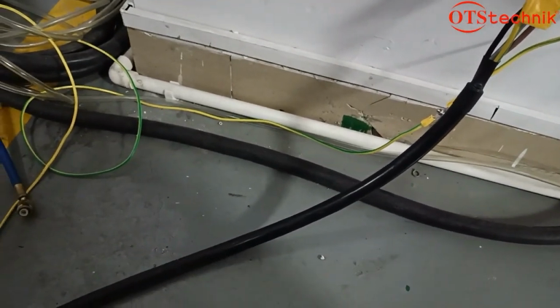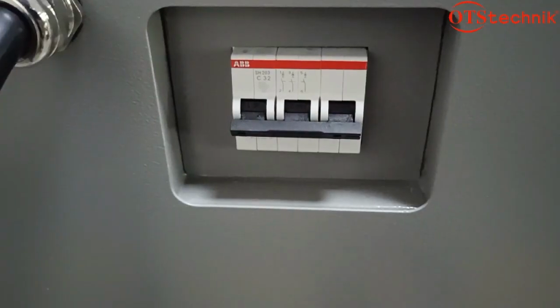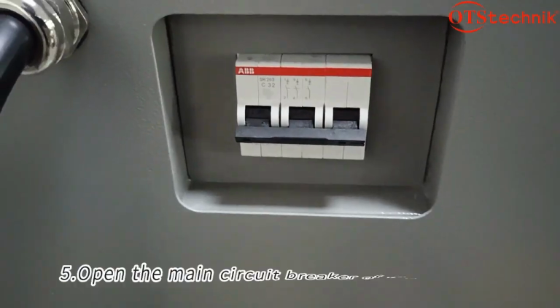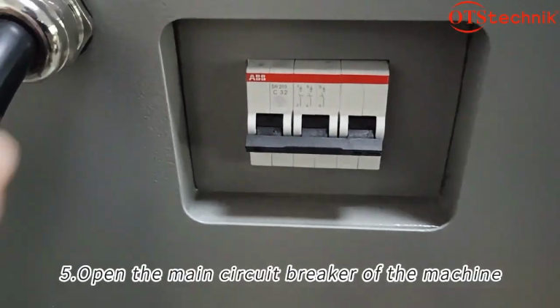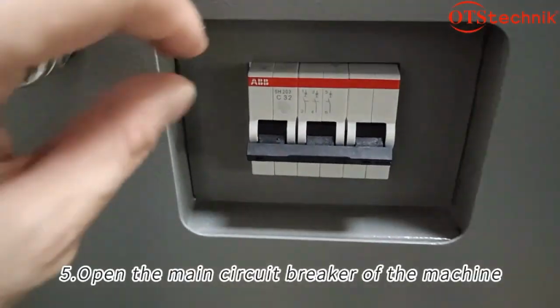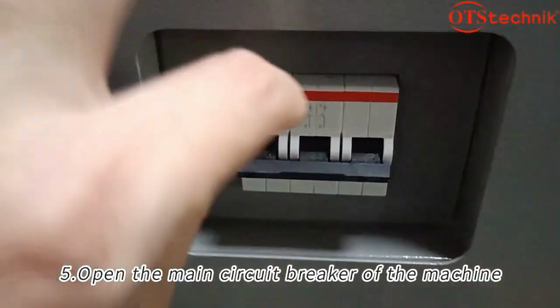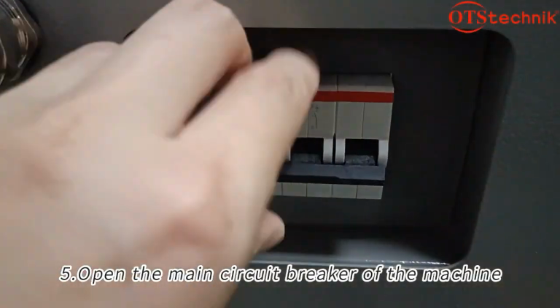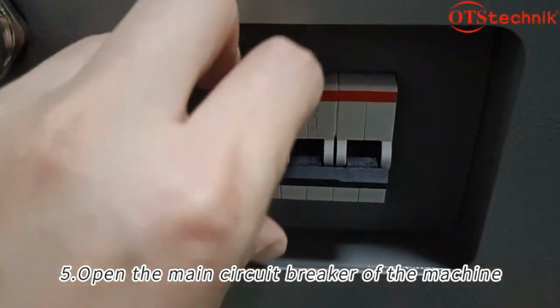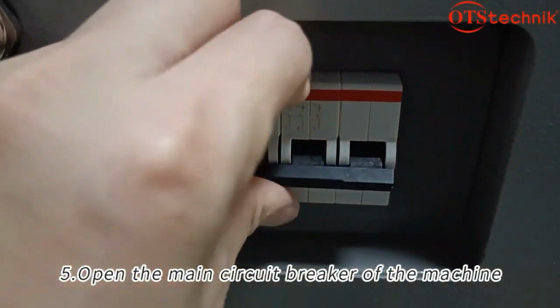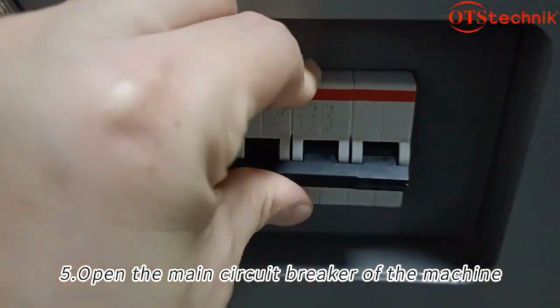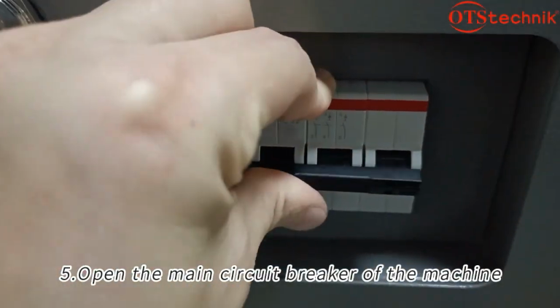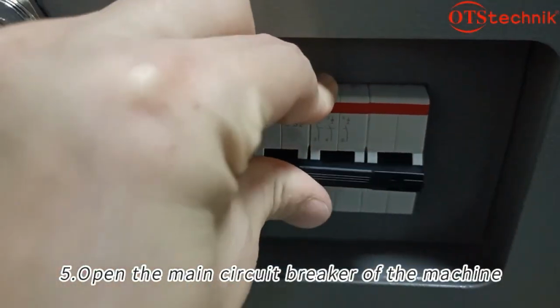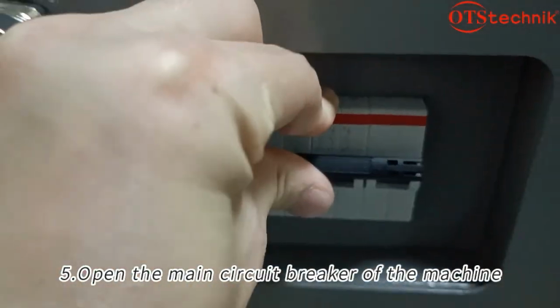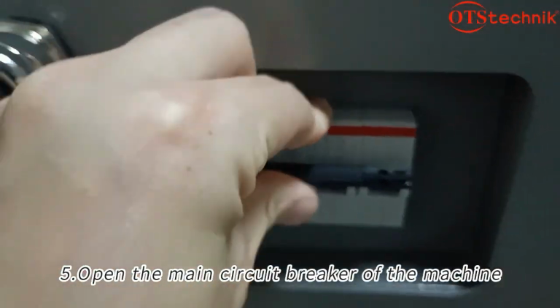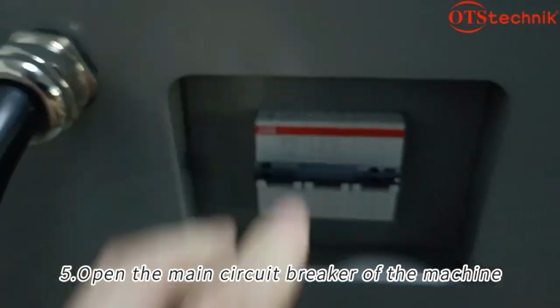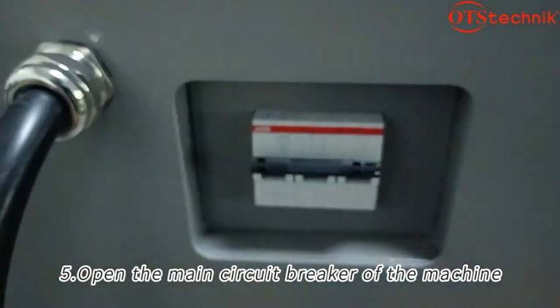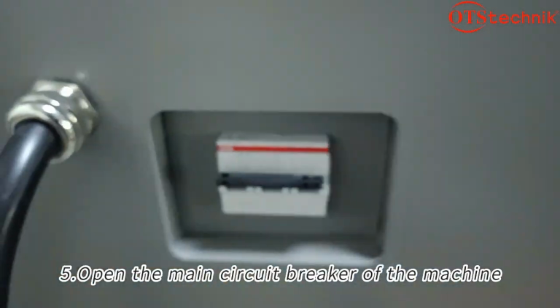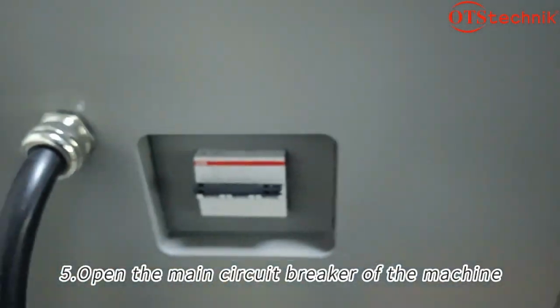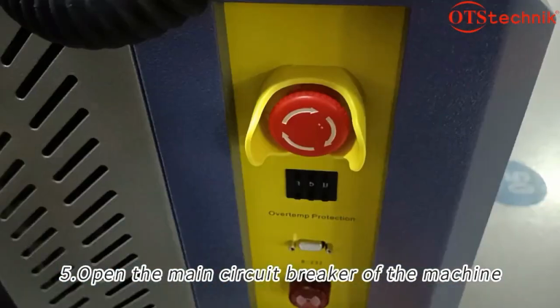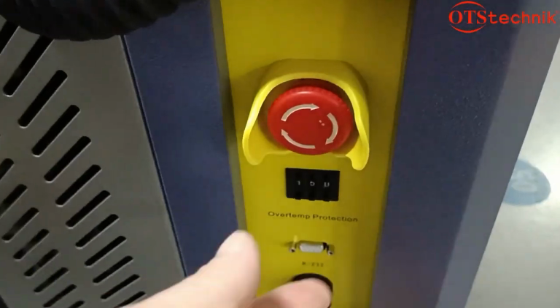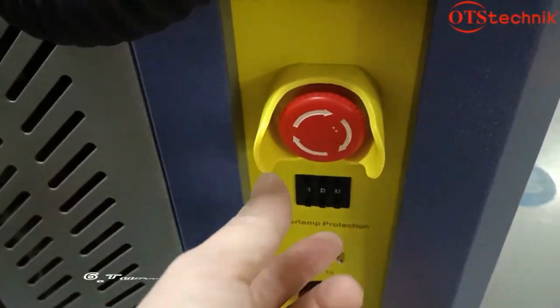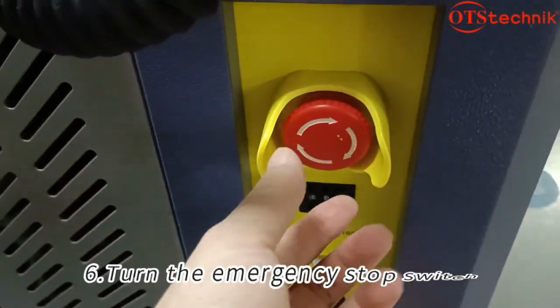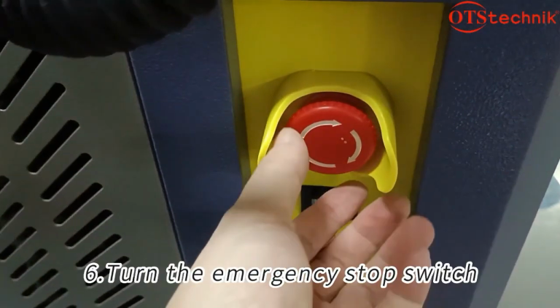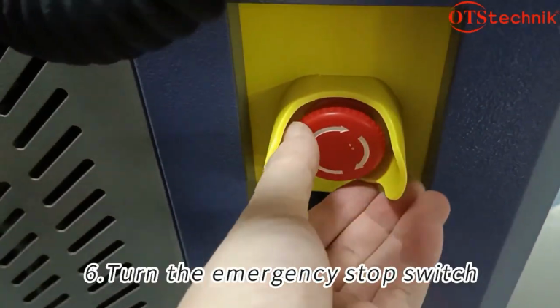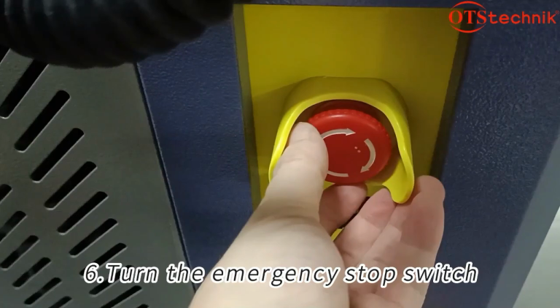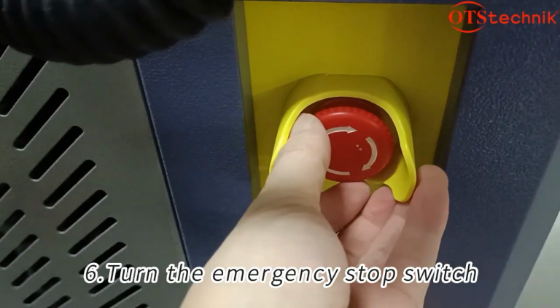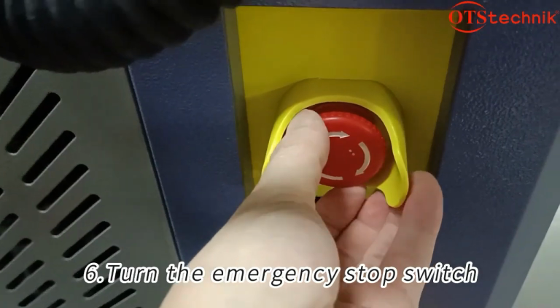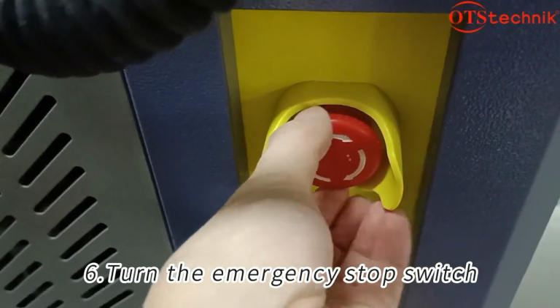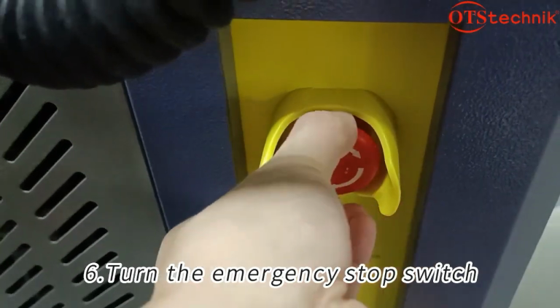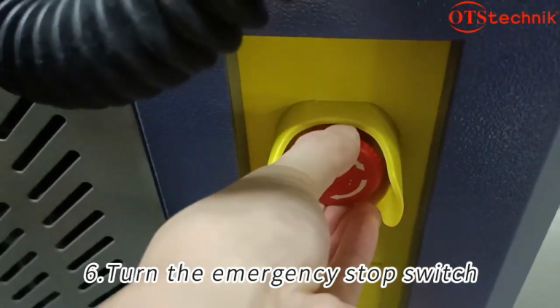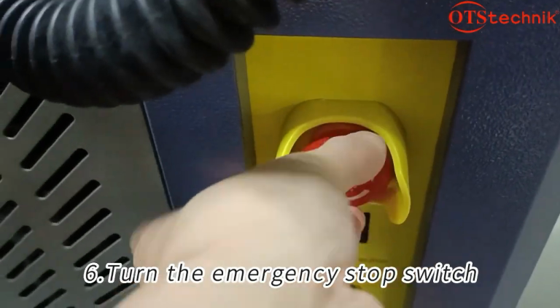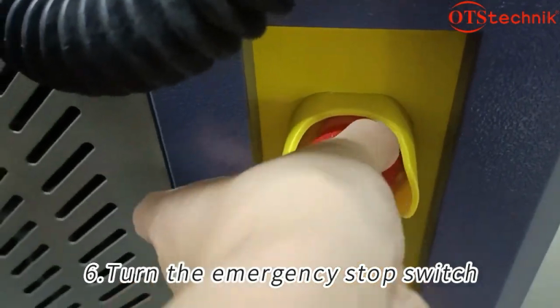Open the main circuit breaker of the machine, then turn the emergency stop switch.